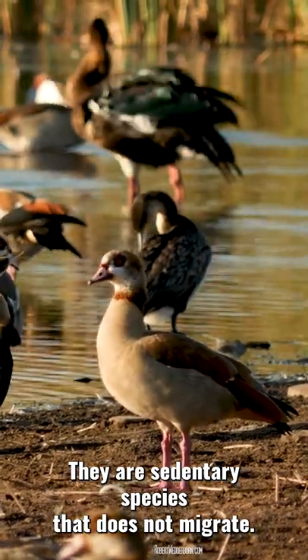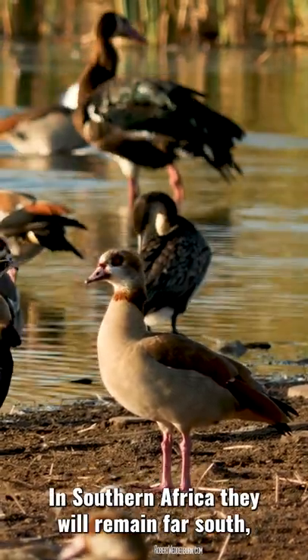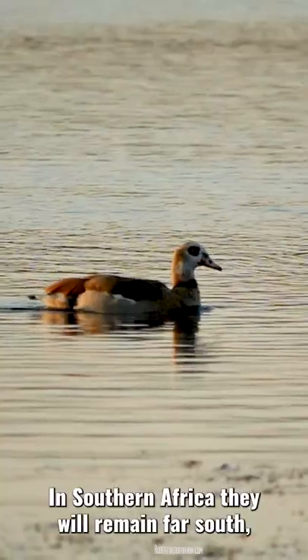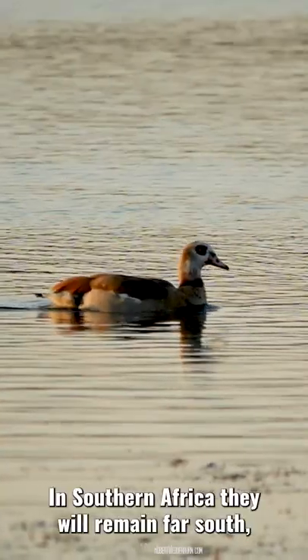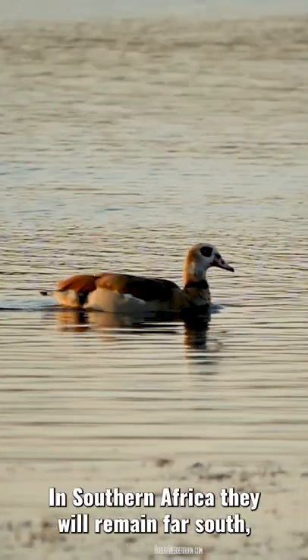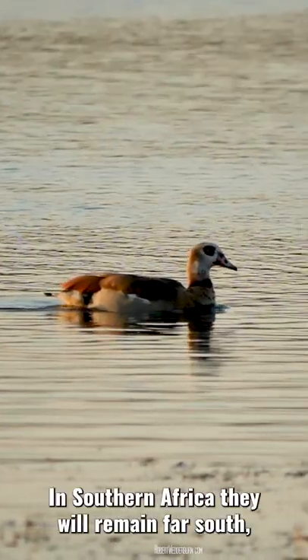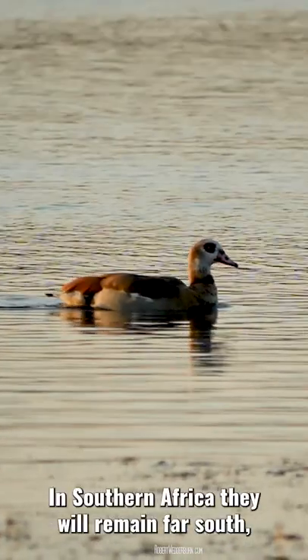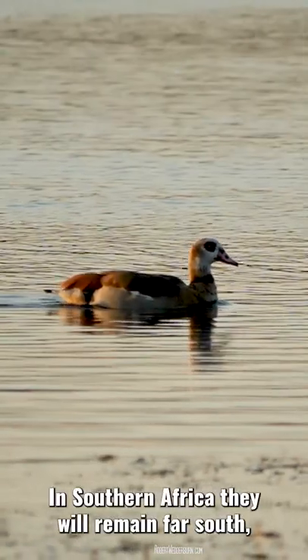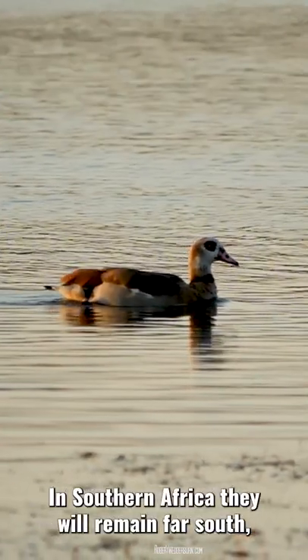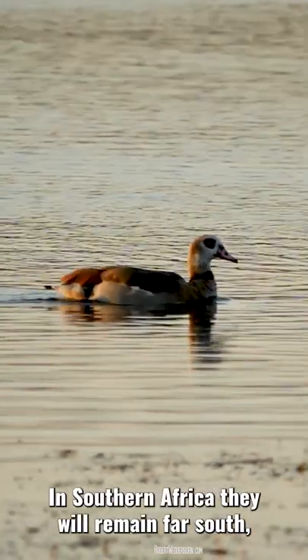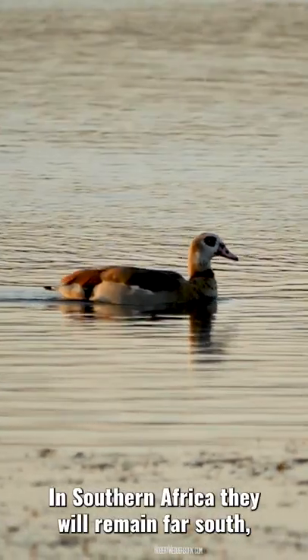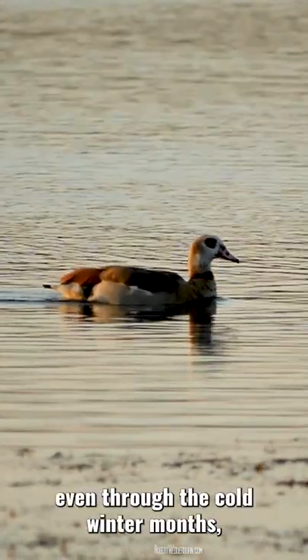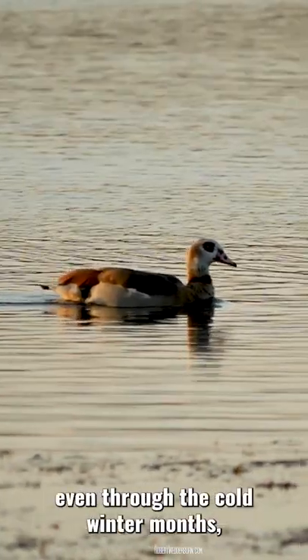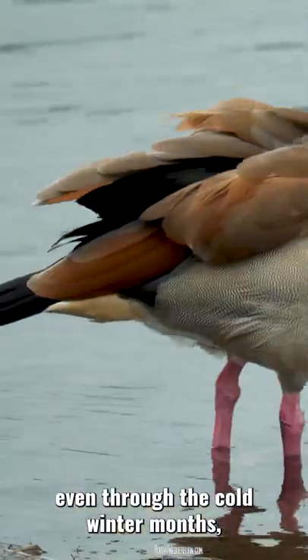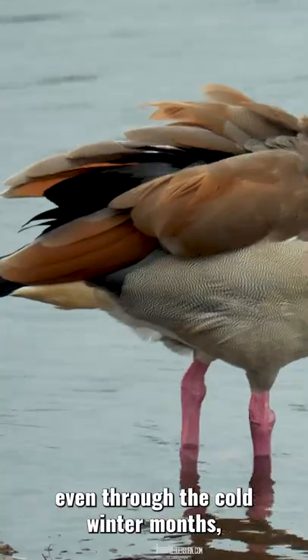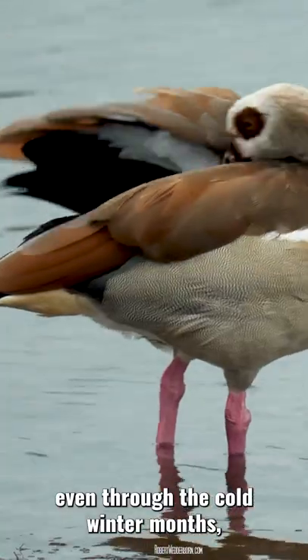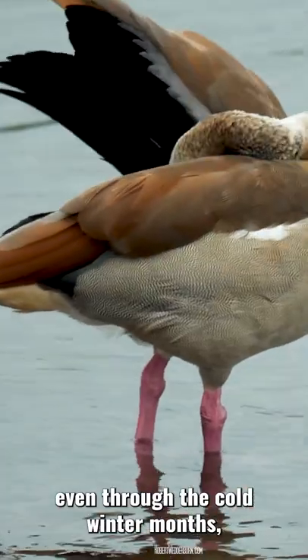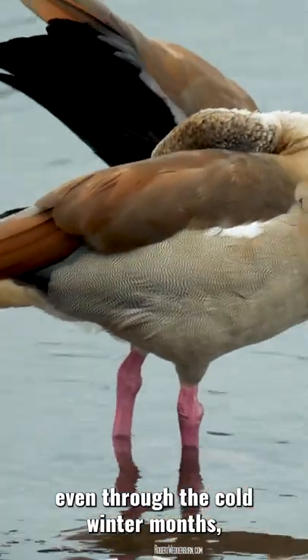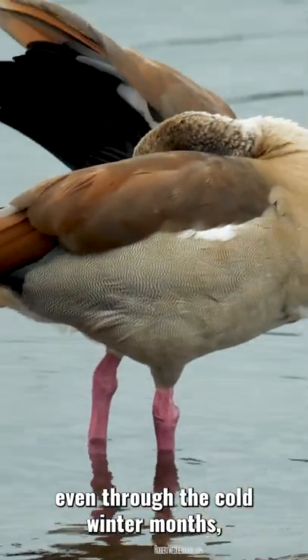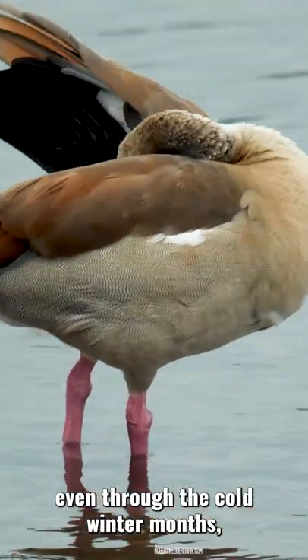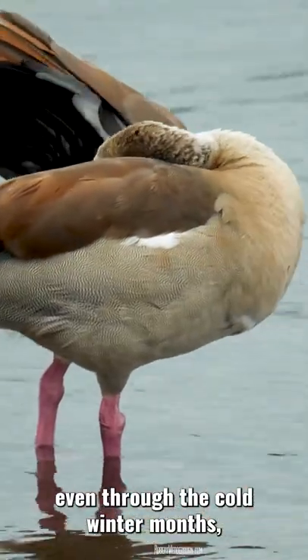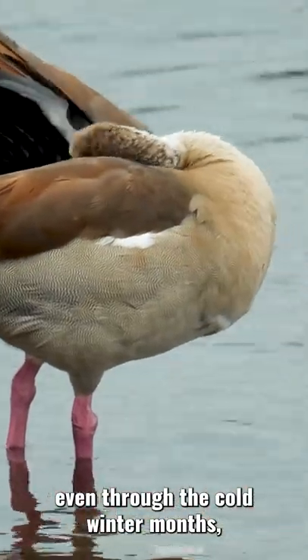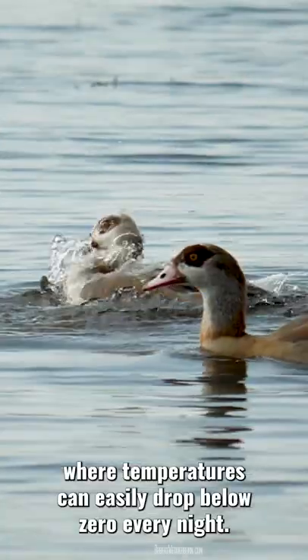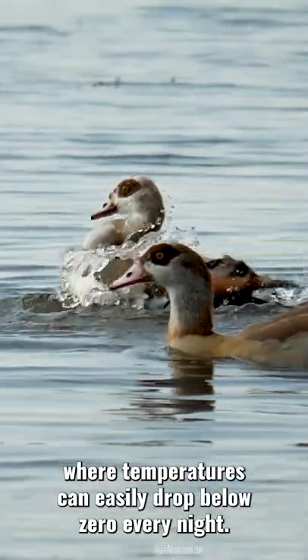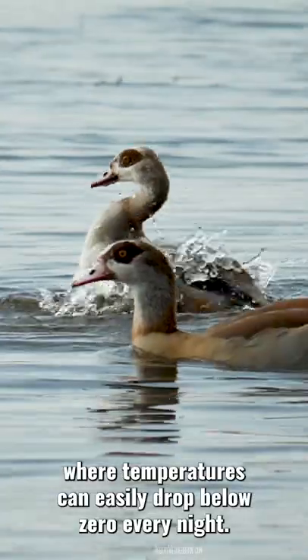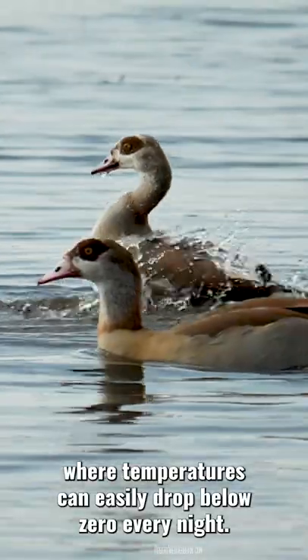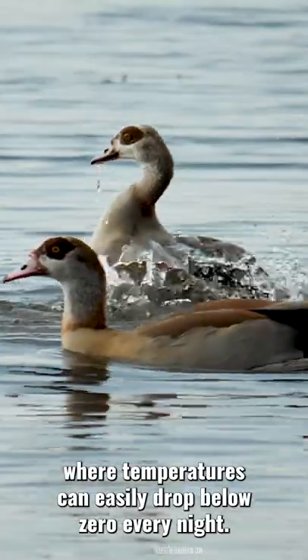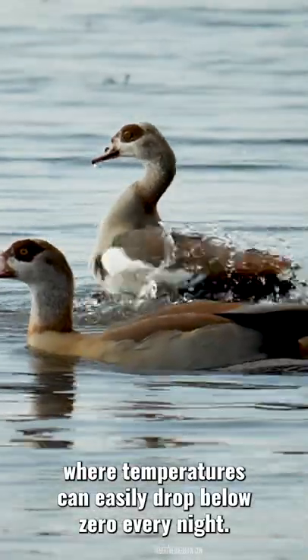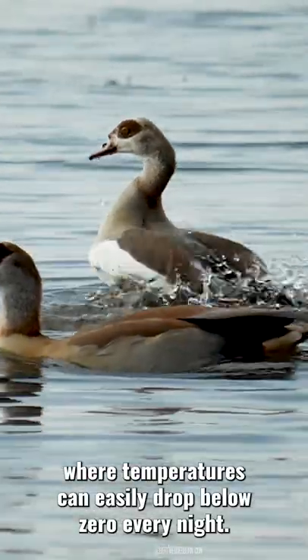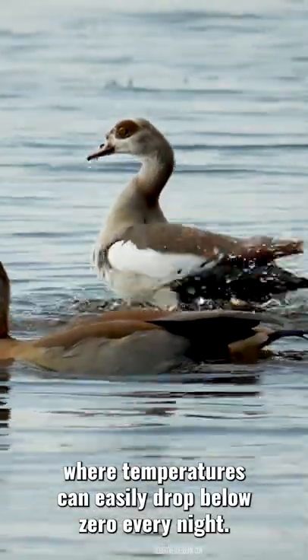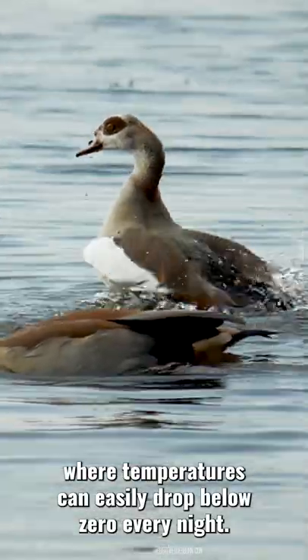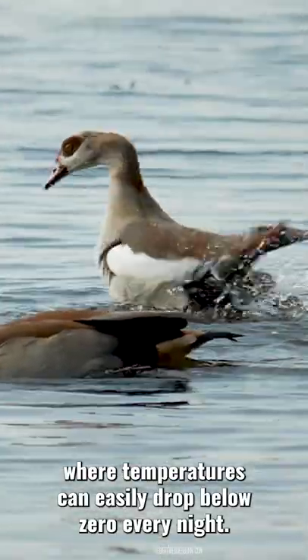In southern Africa they will remain far south even through the cold winter months where temperatures can easily drop below zero every night.